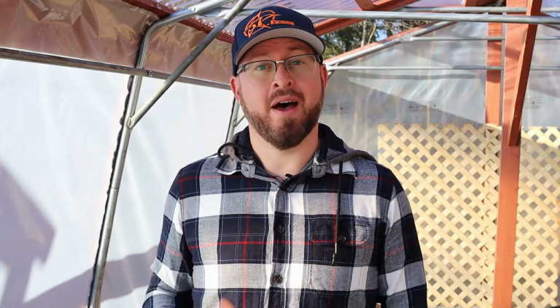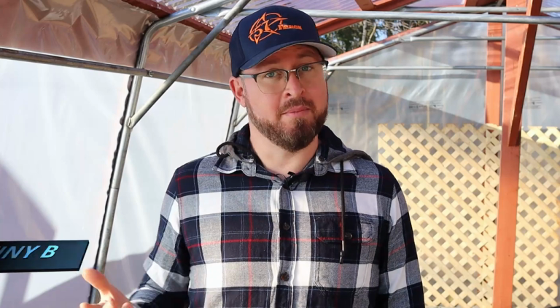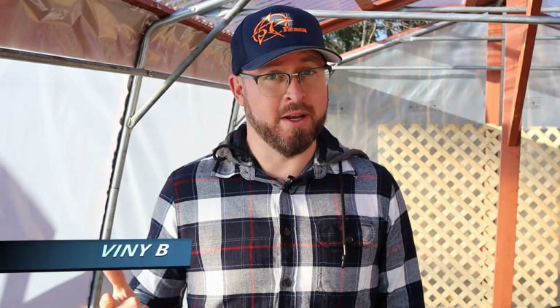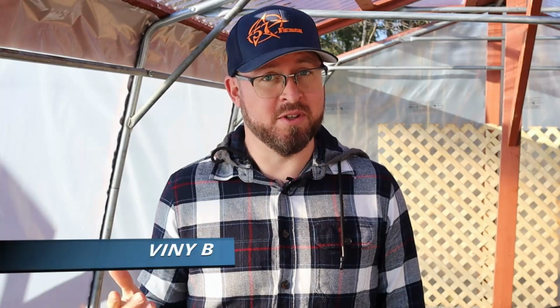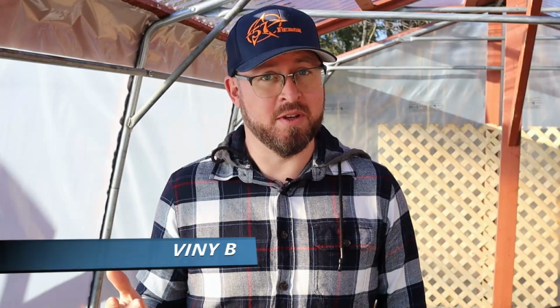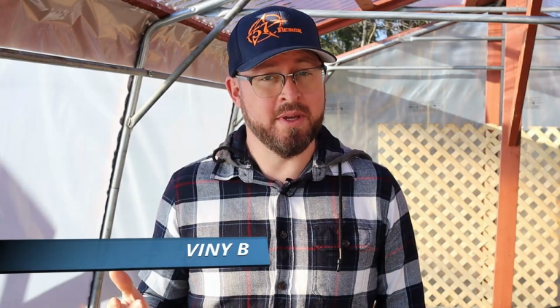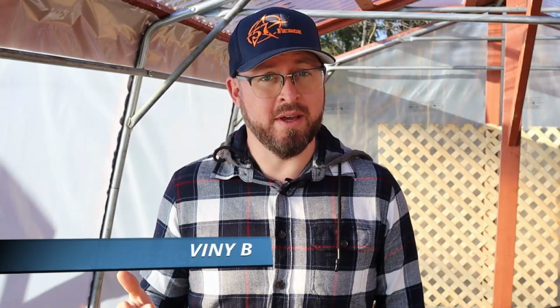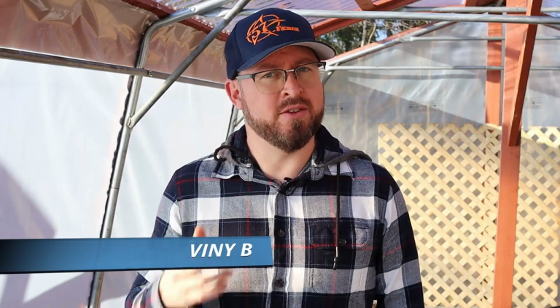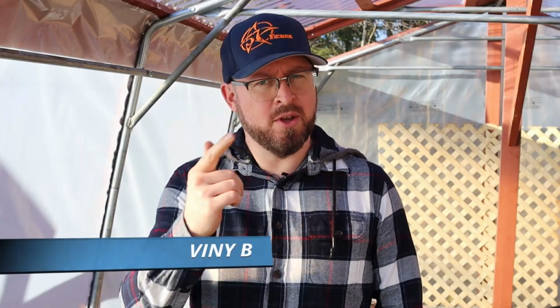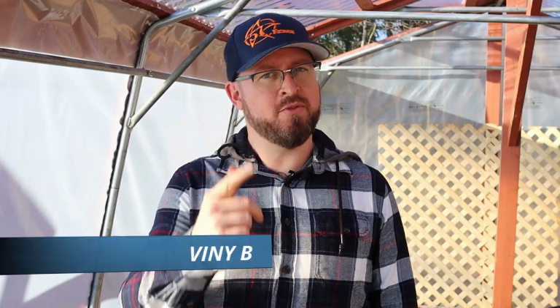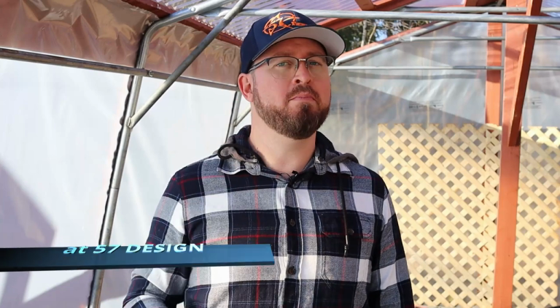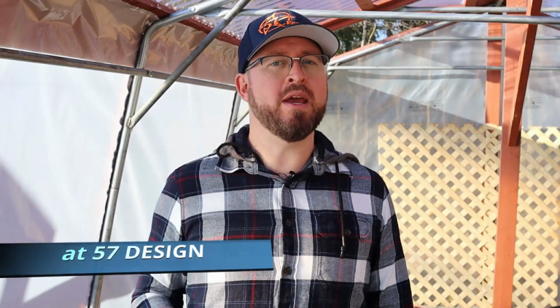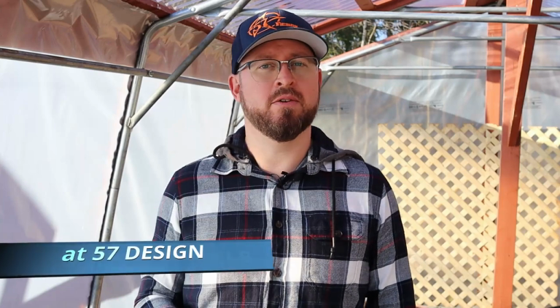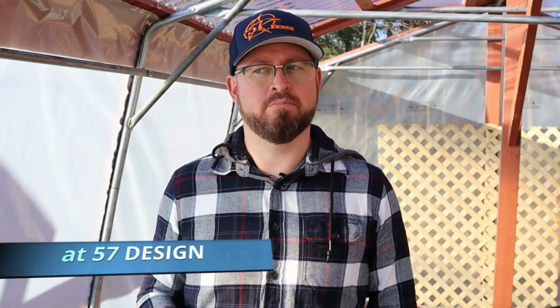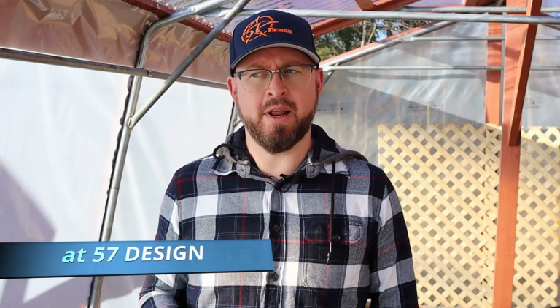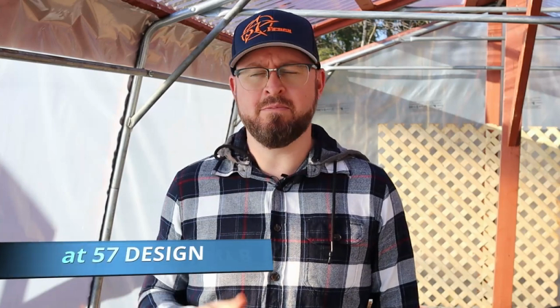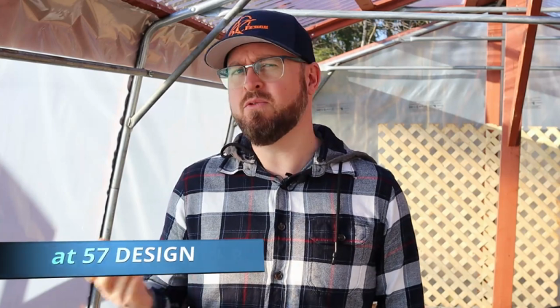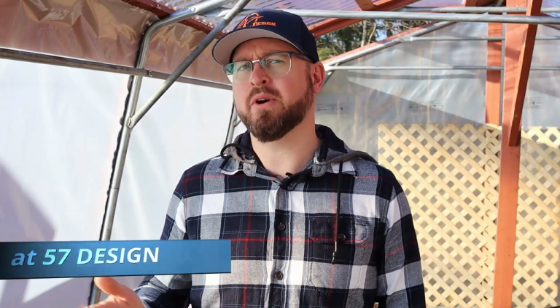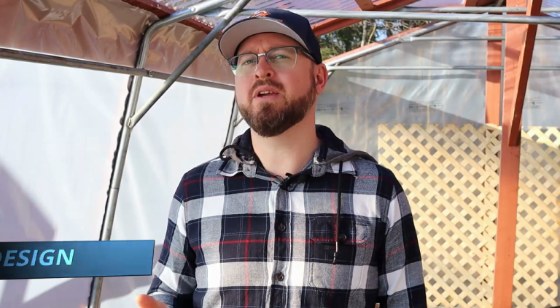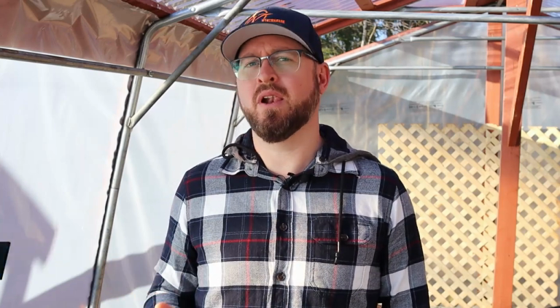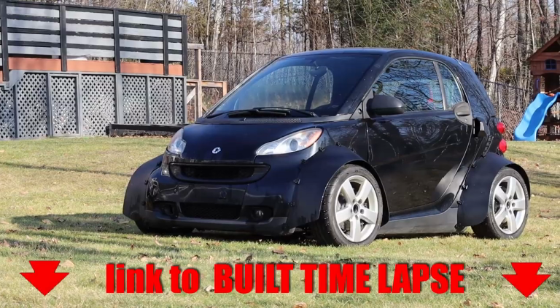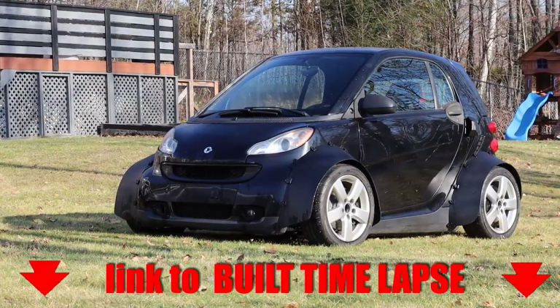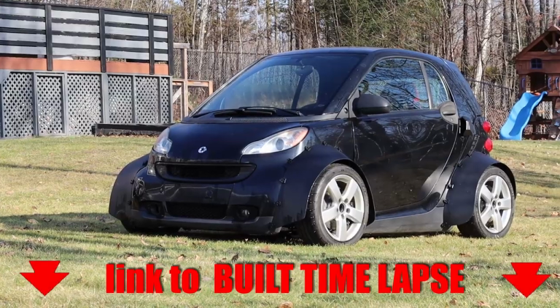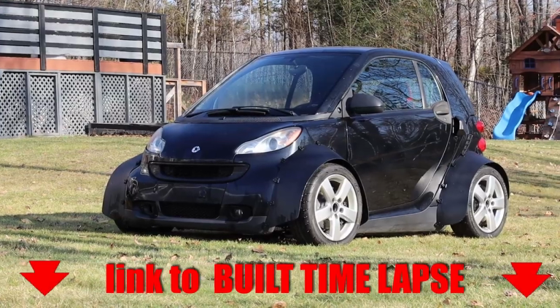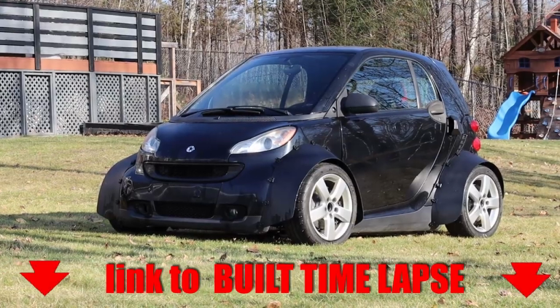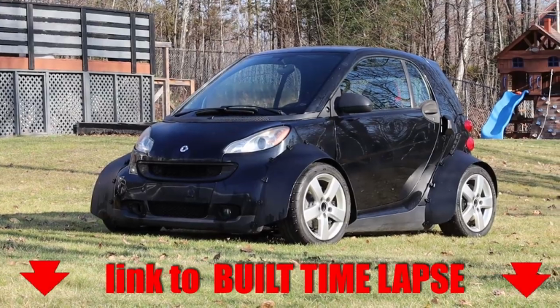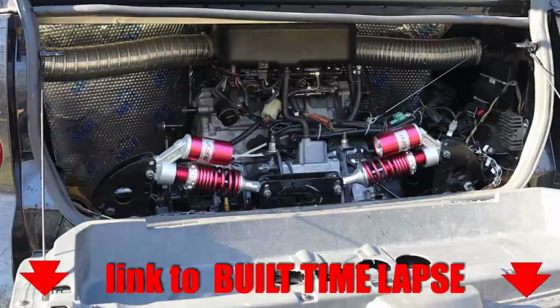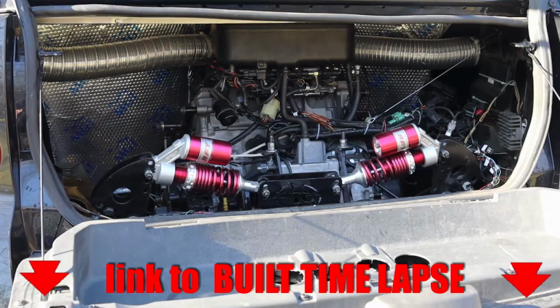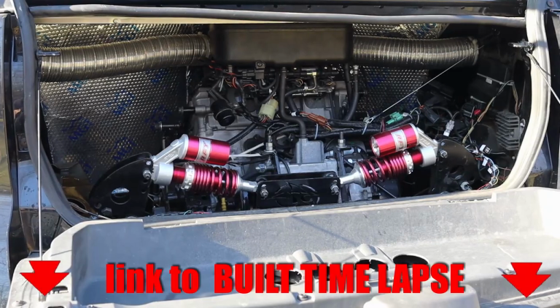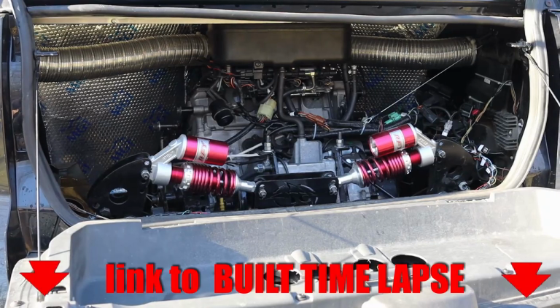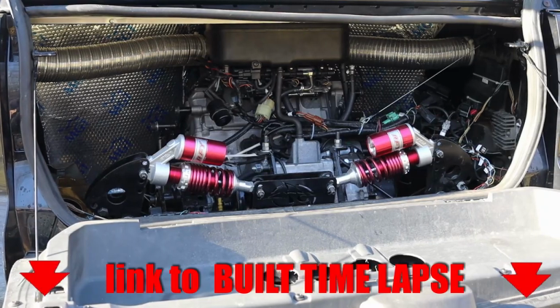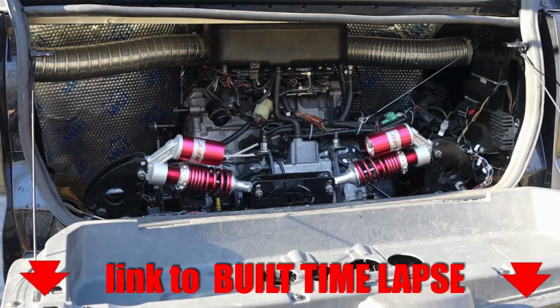Hi, my name is Vinny B, and some of you may know, but I've been working a lot this past year on a smart Hayabusa.